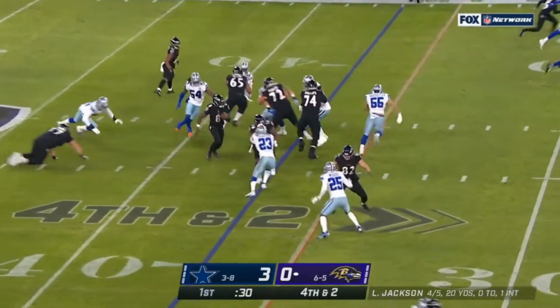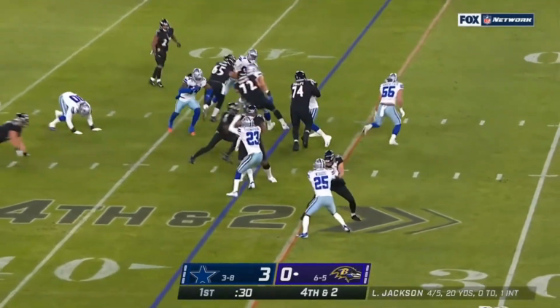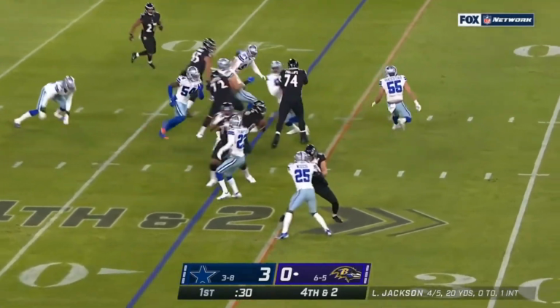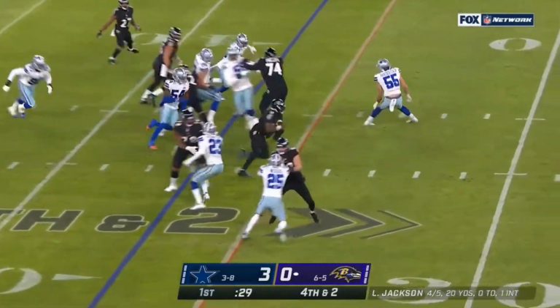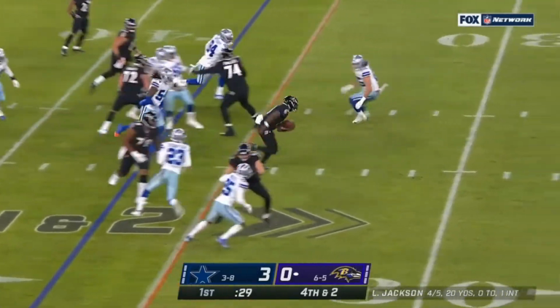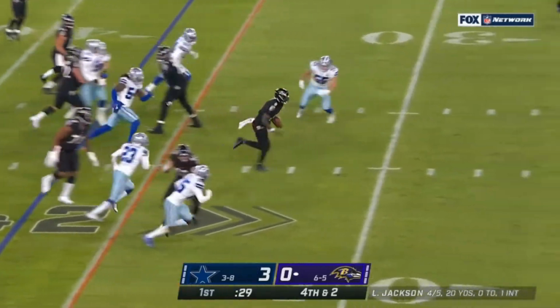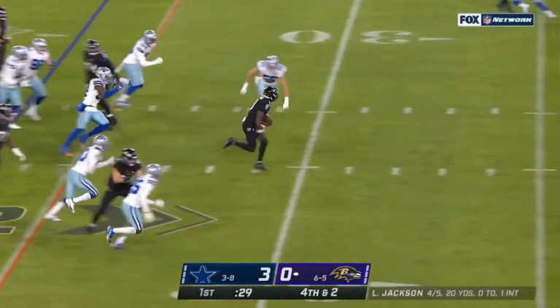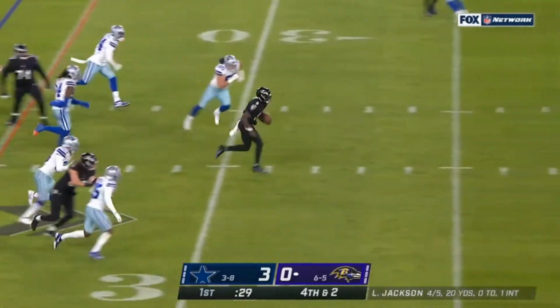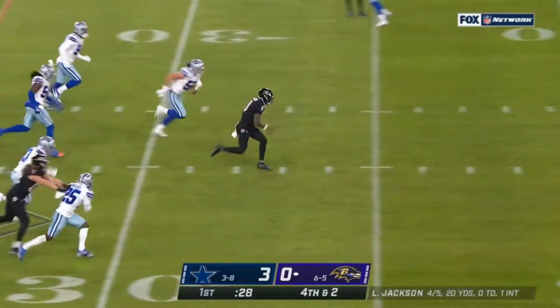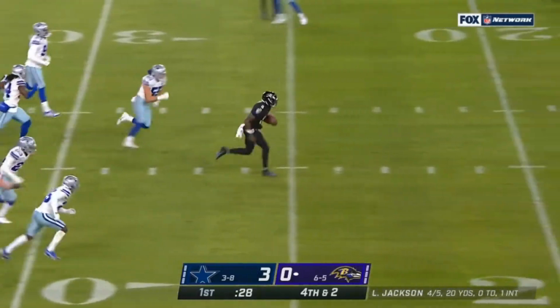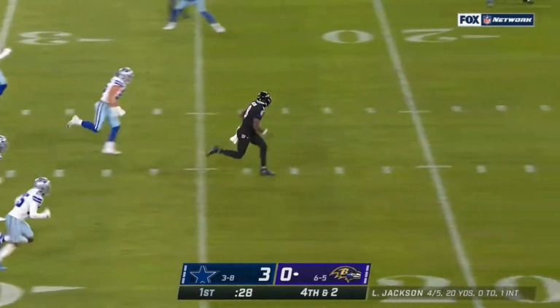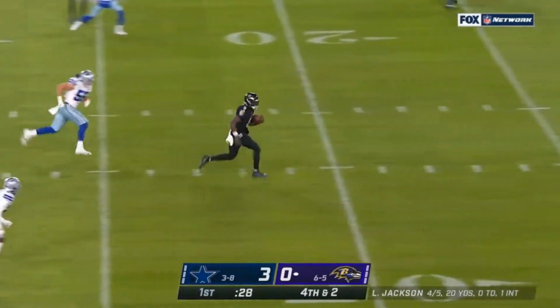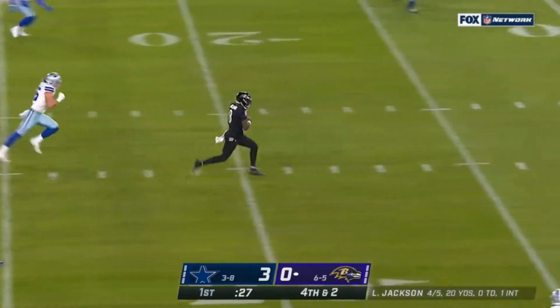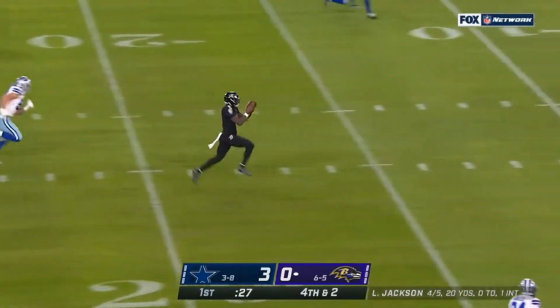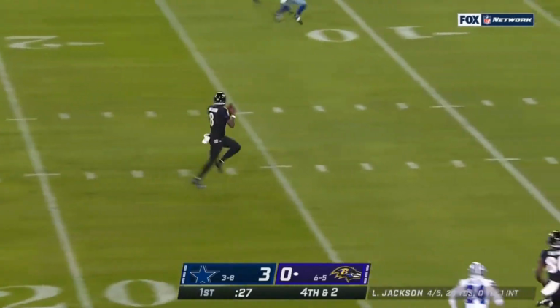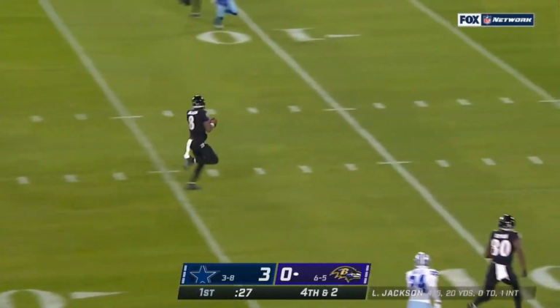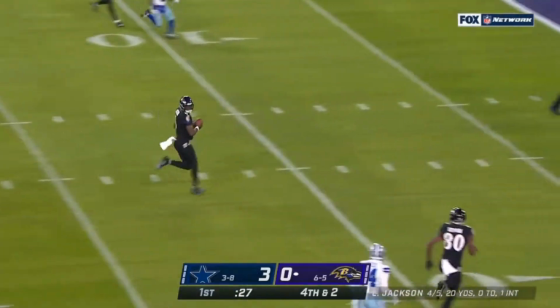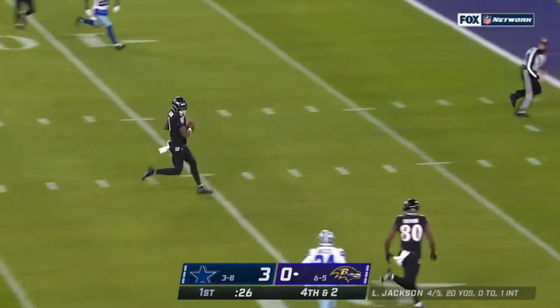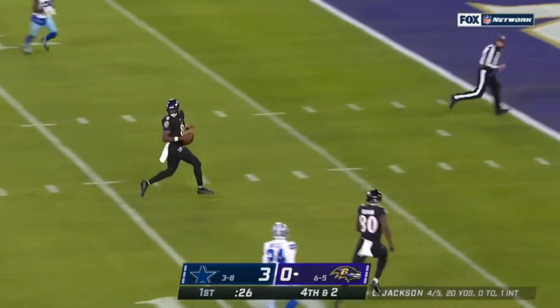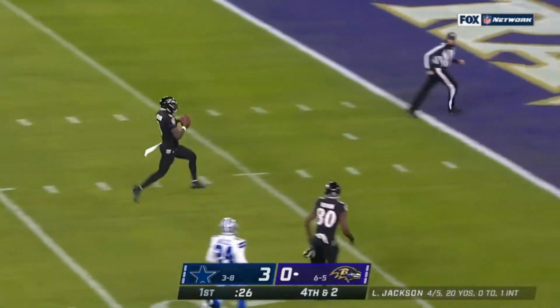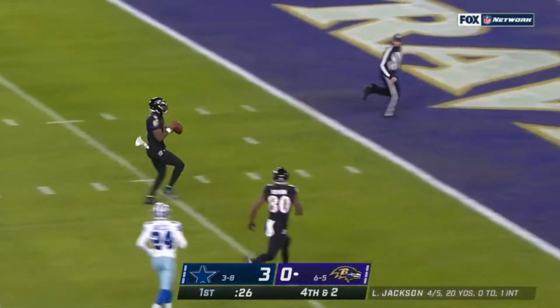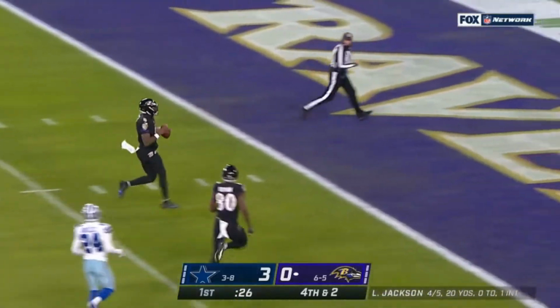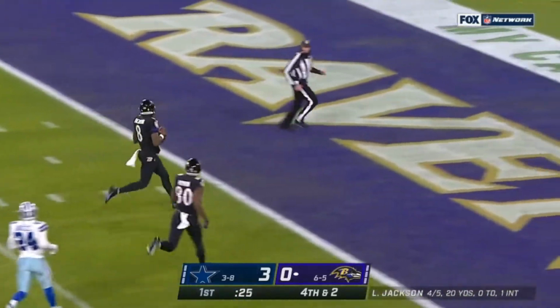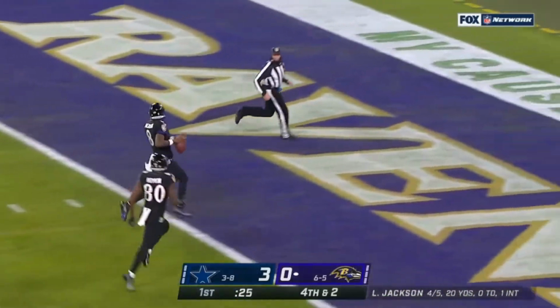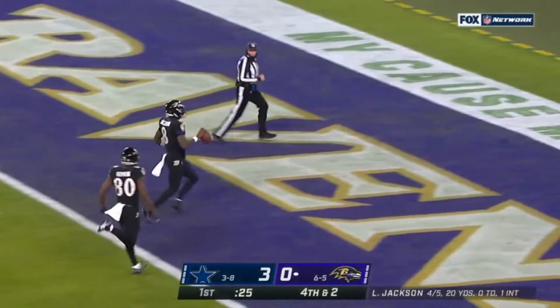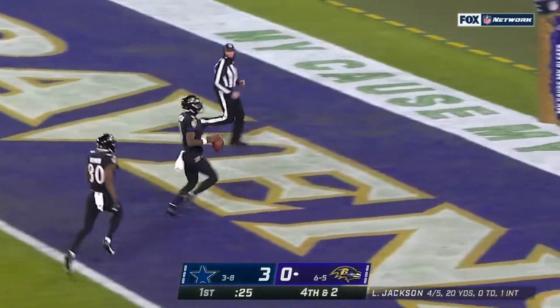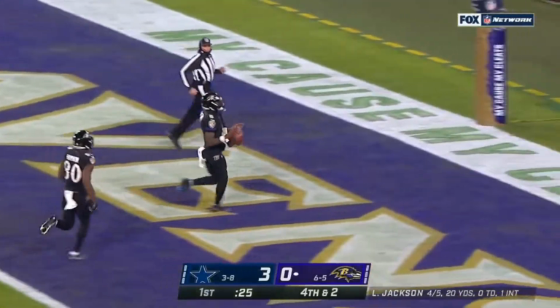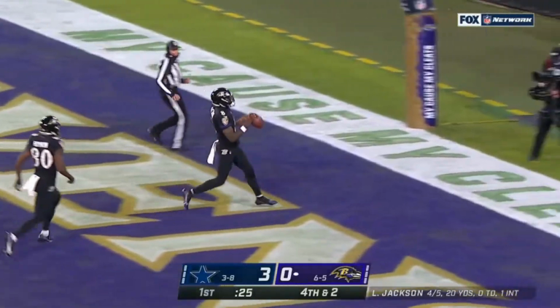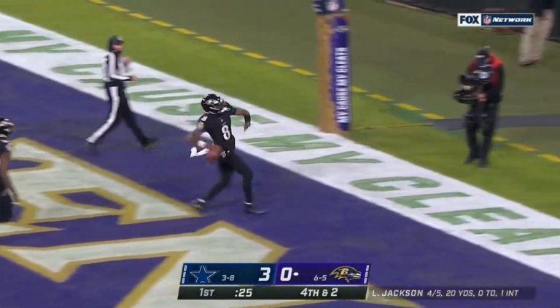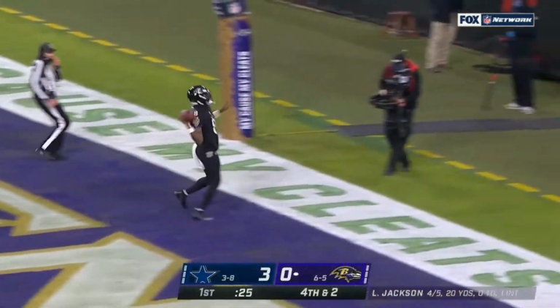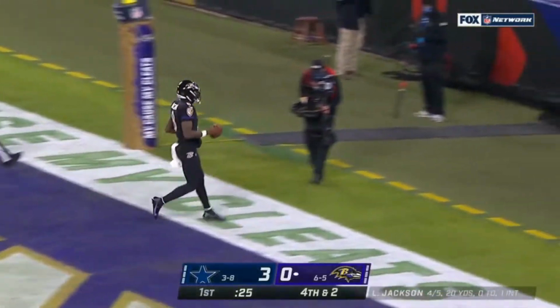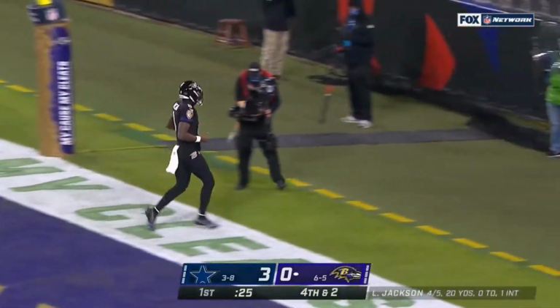Jackson keeps, gets it. And goodbye! Touchdown, Lamar Jackson! He's in right up the gut.